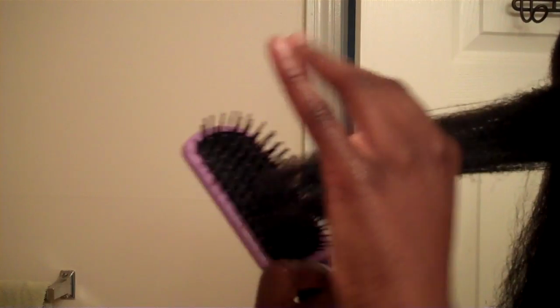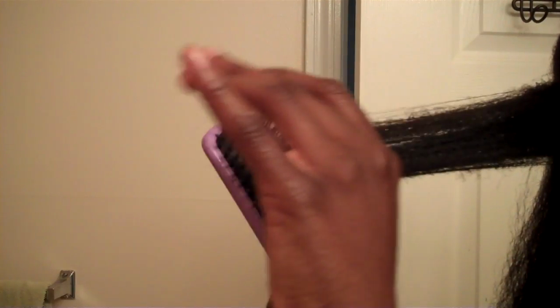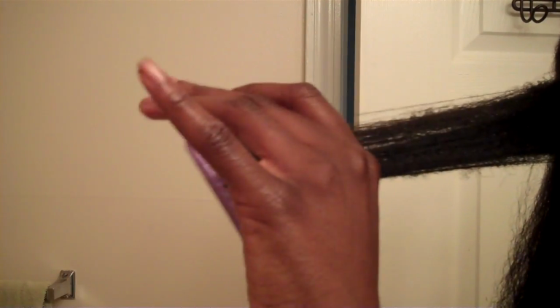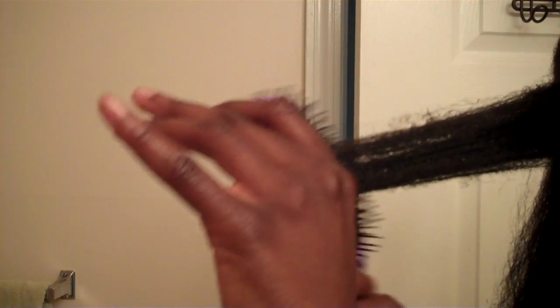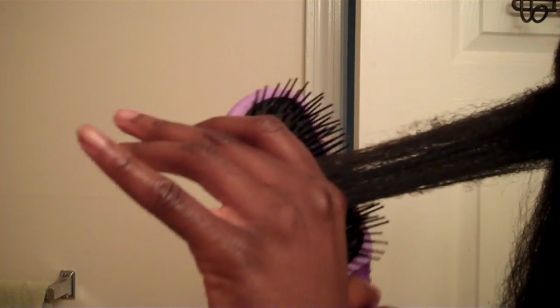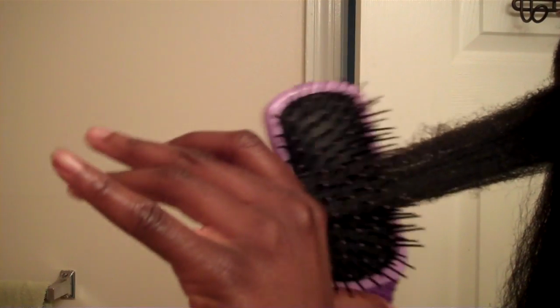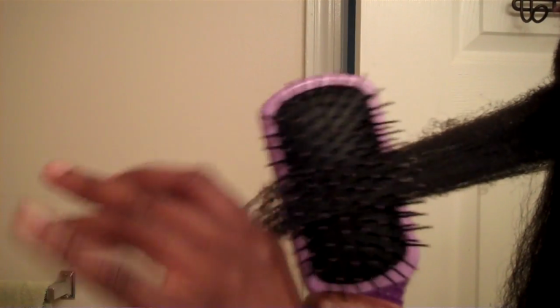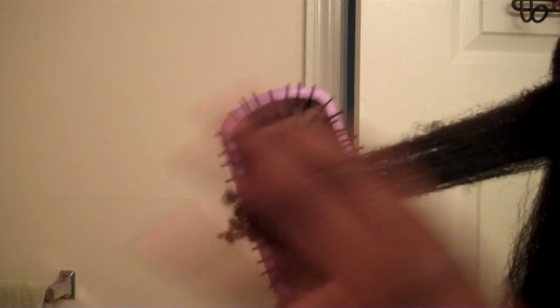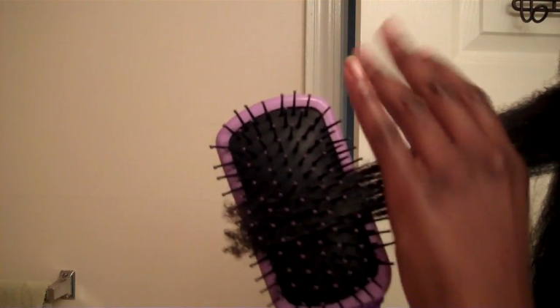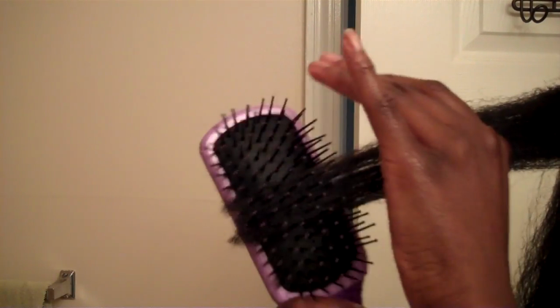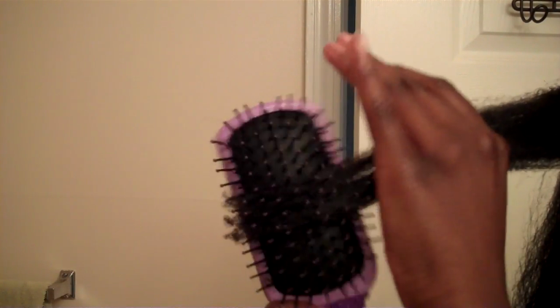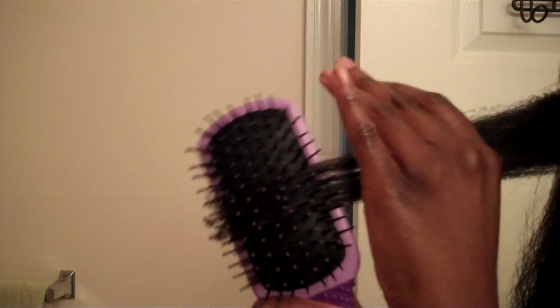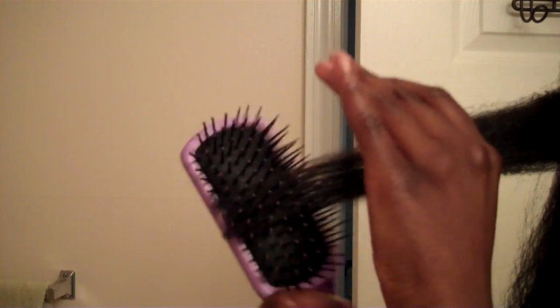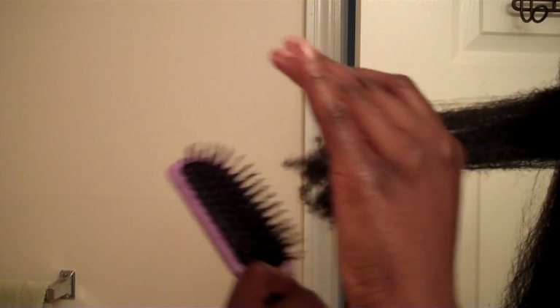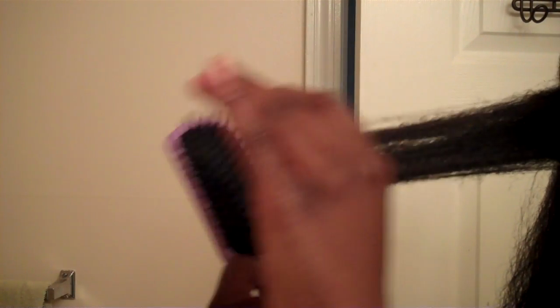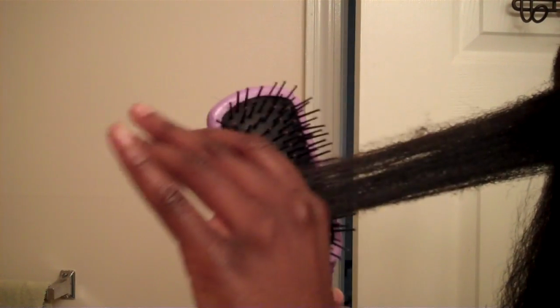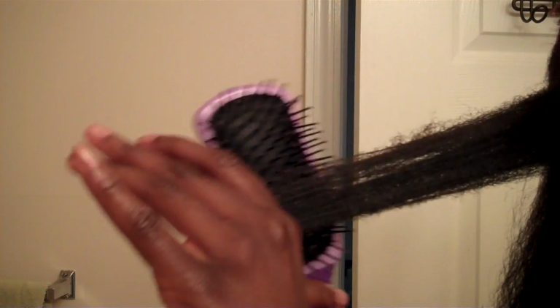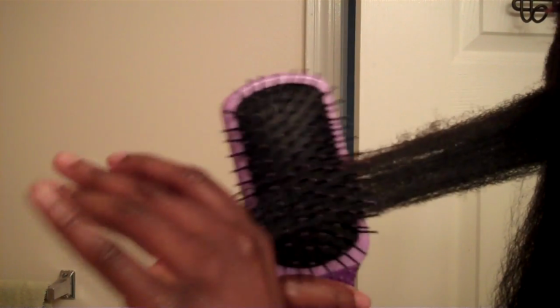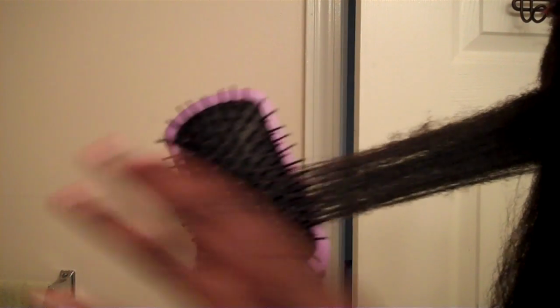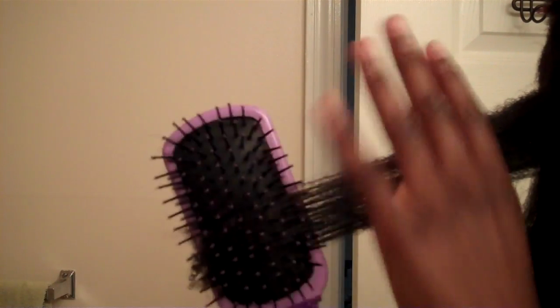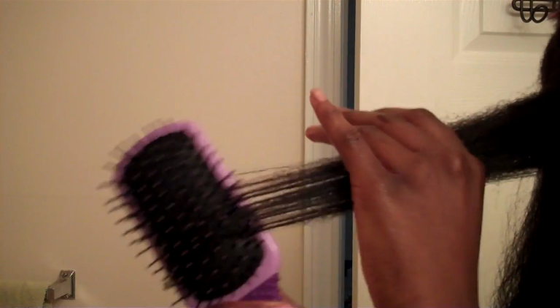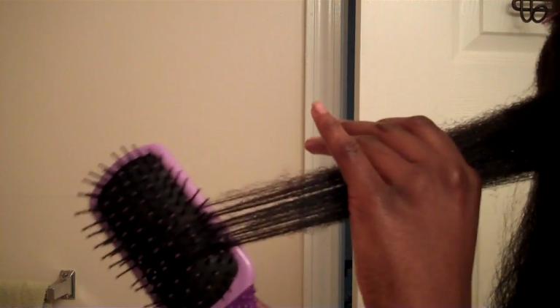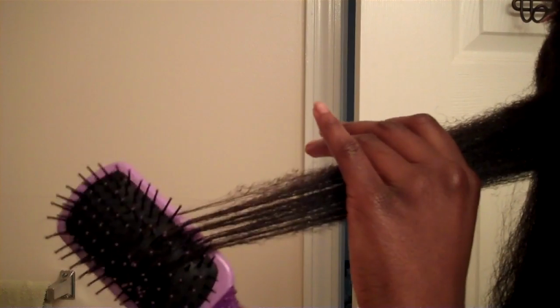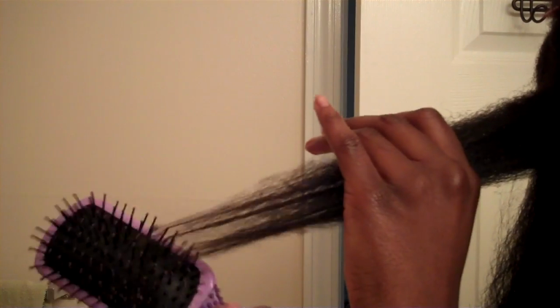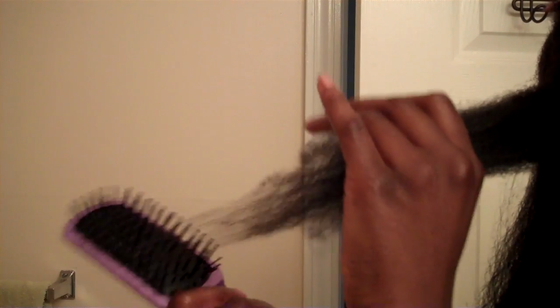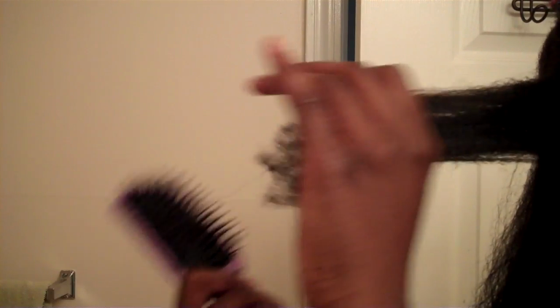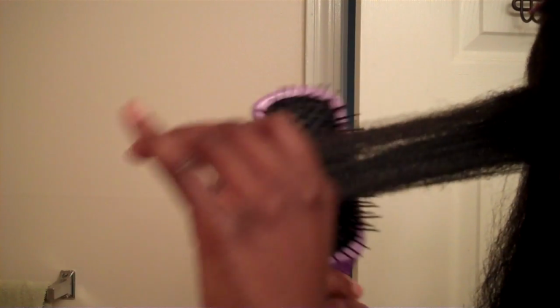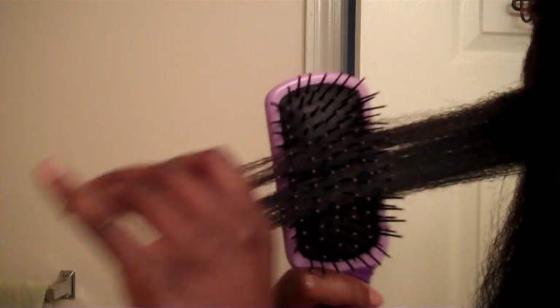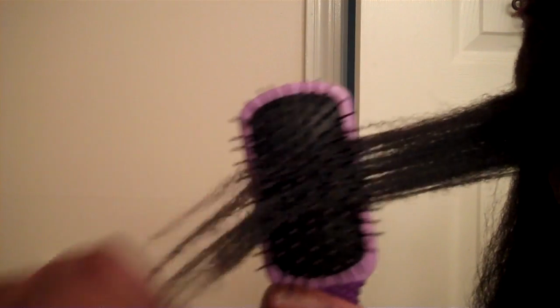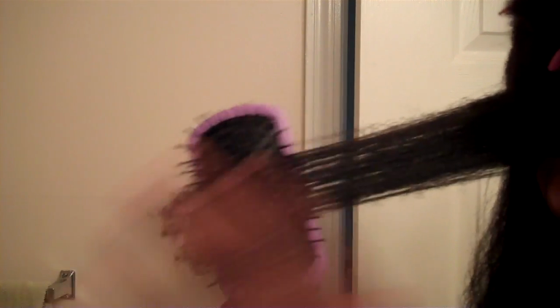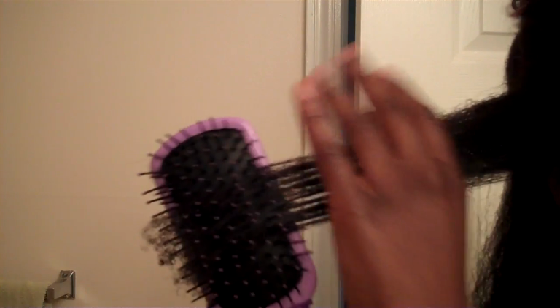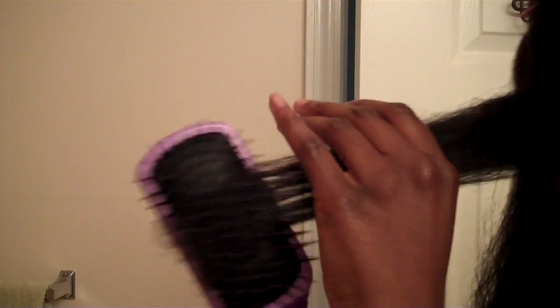Now I'm taking my paddle brush and I'm going to carefully detangle from ends to roots.